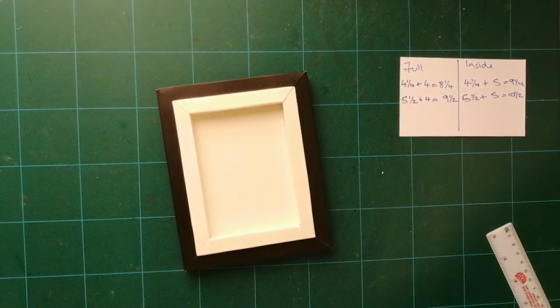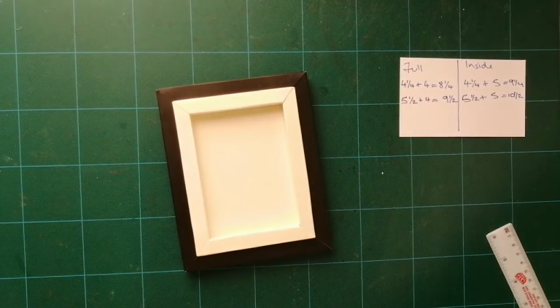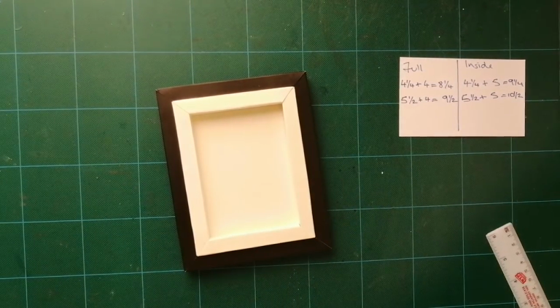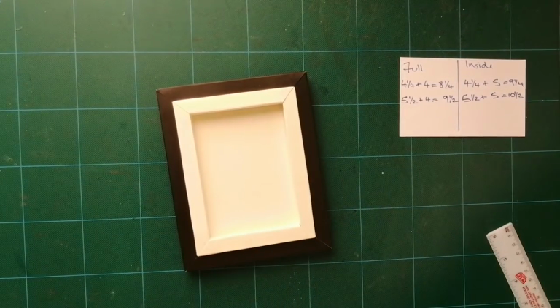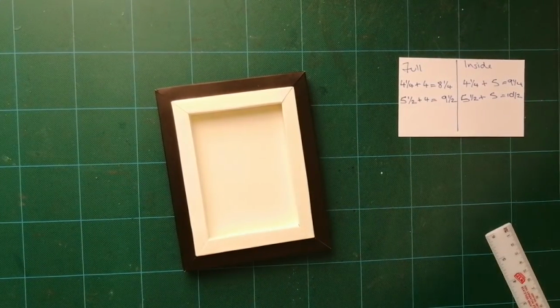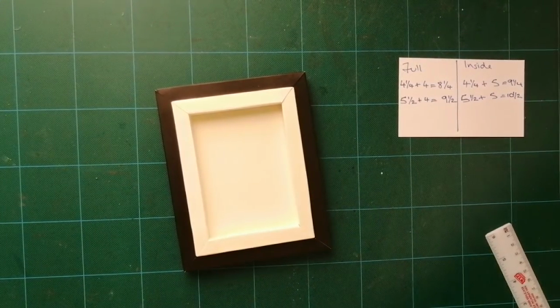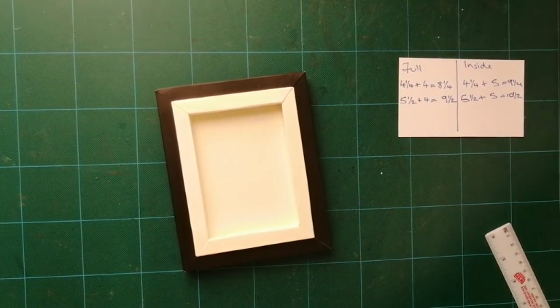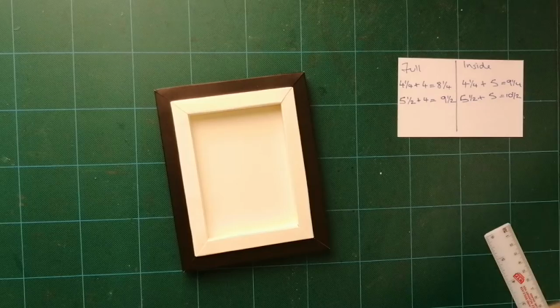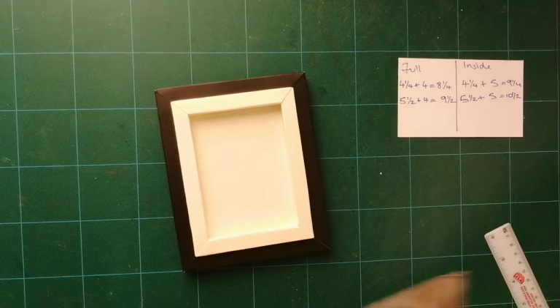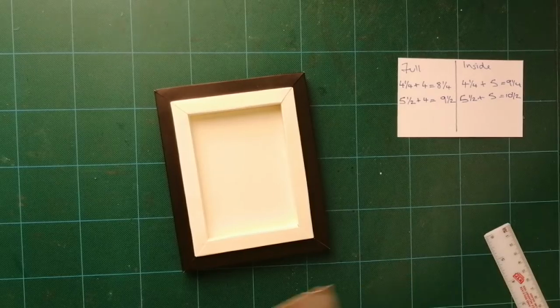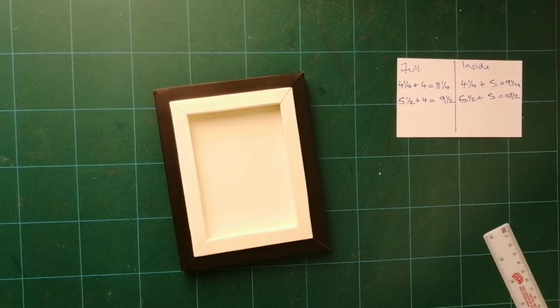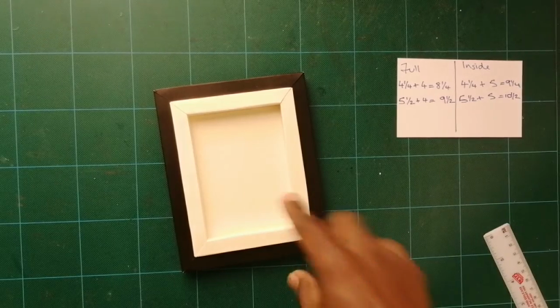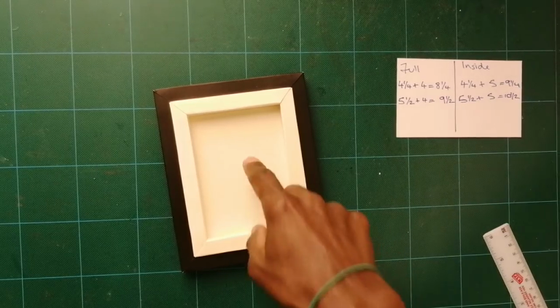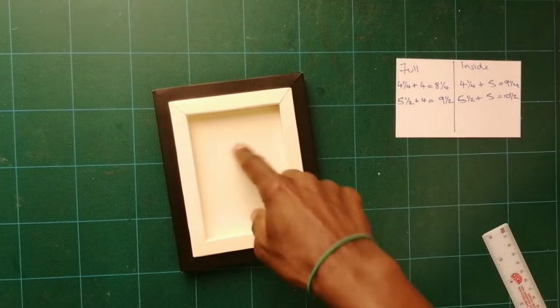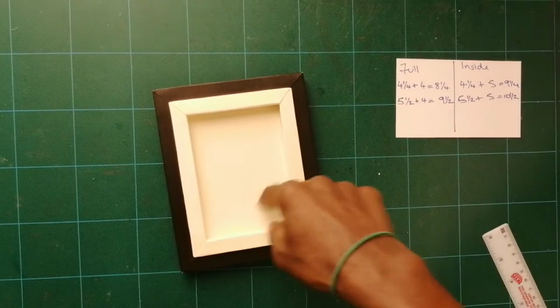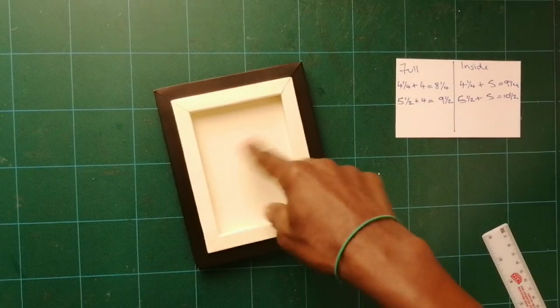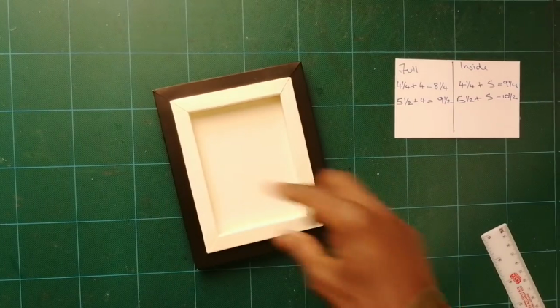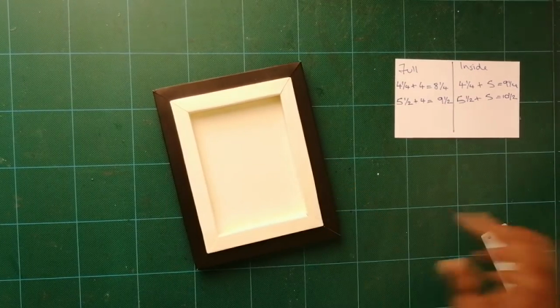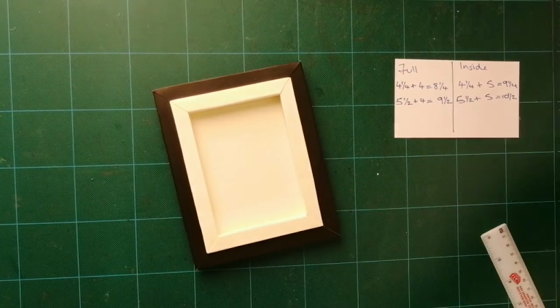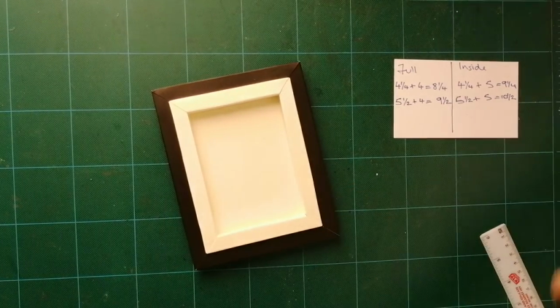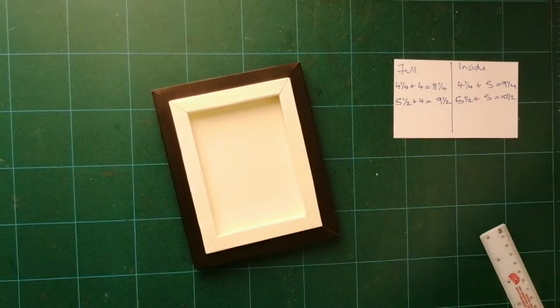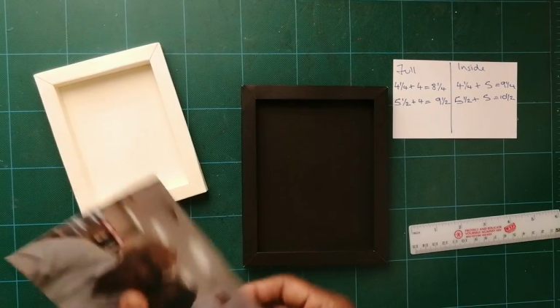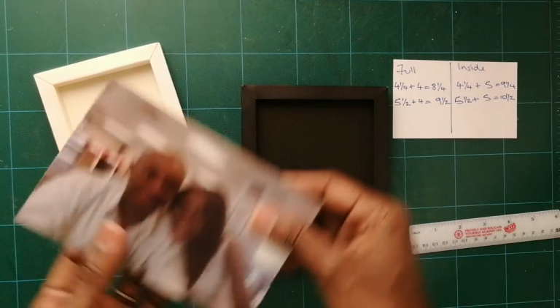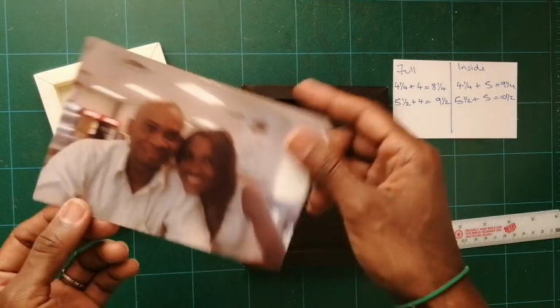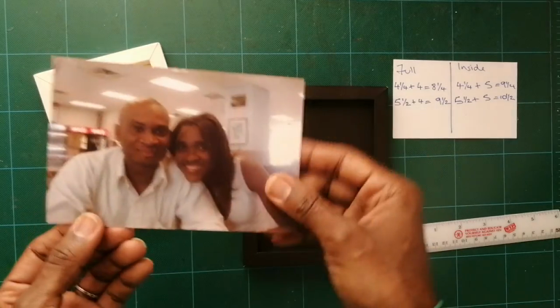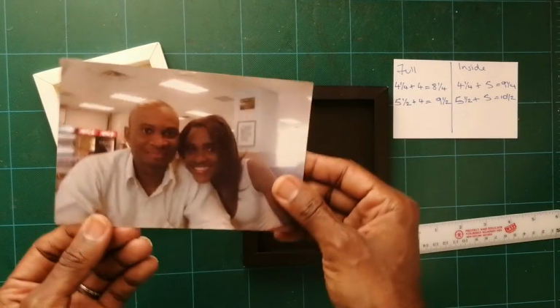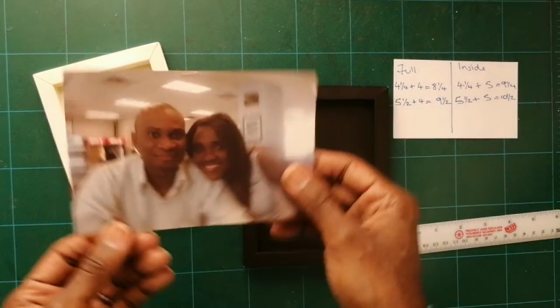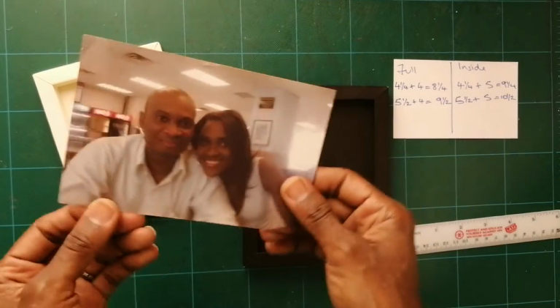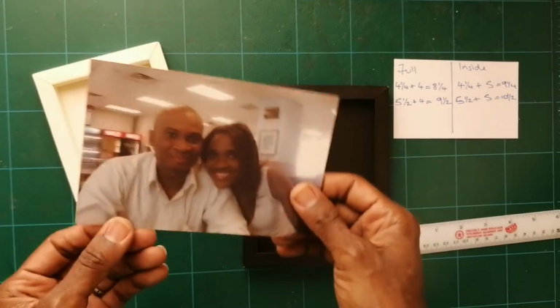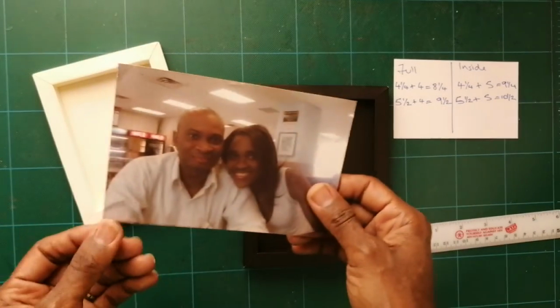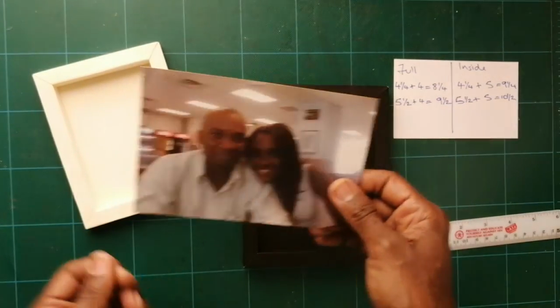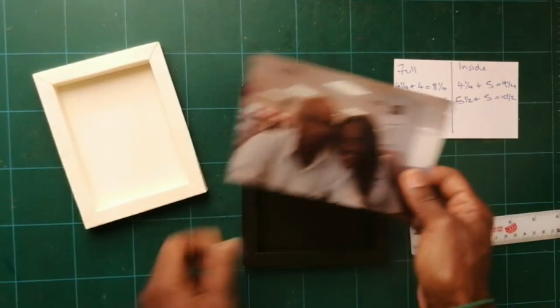I'm going to cut down this picture of me and my hubby to fit inside.